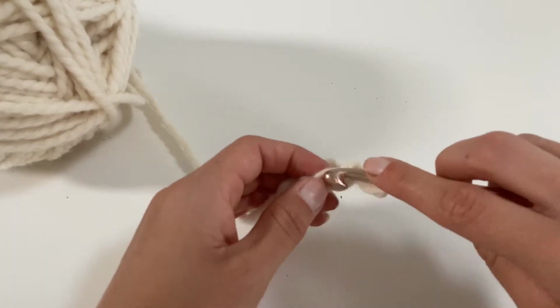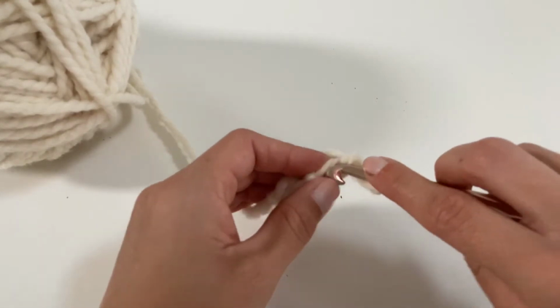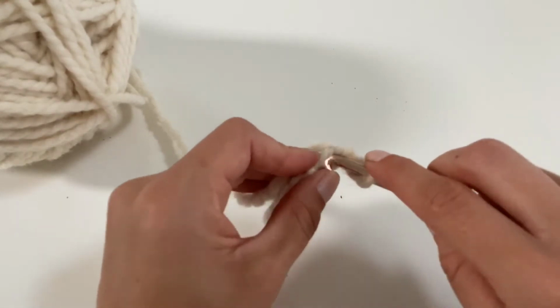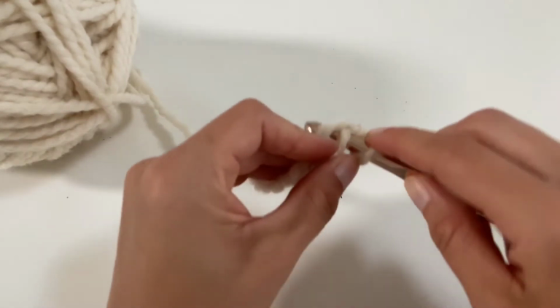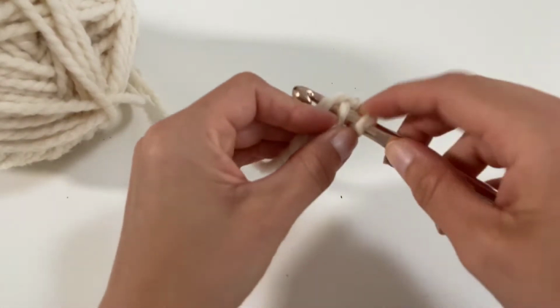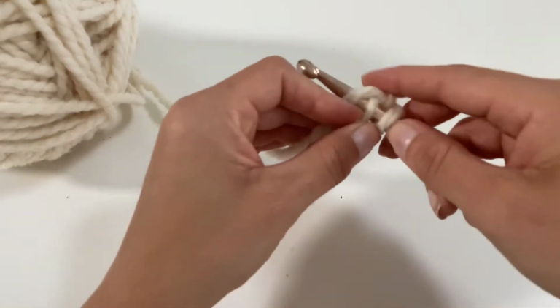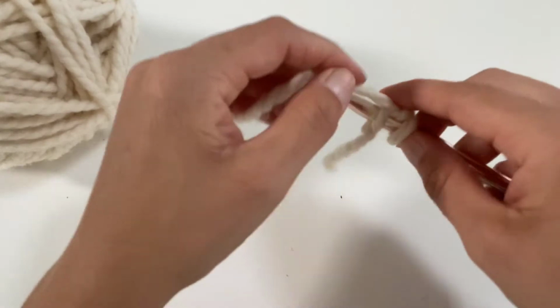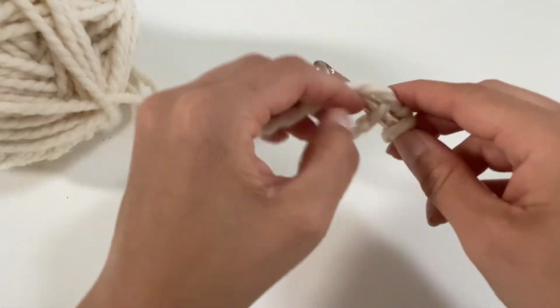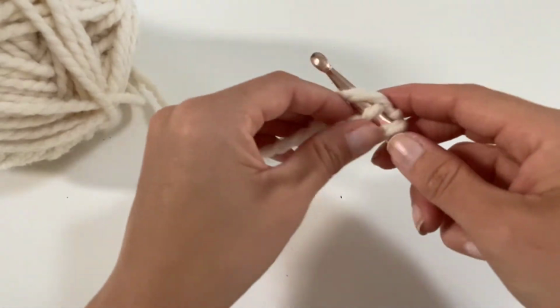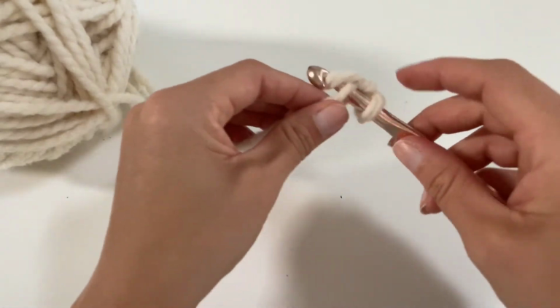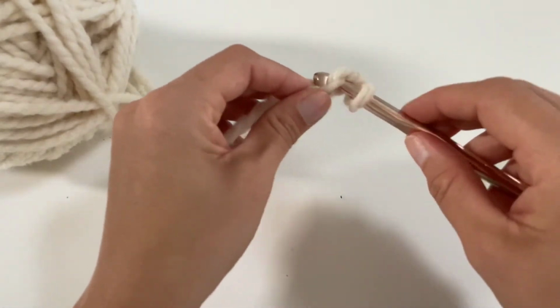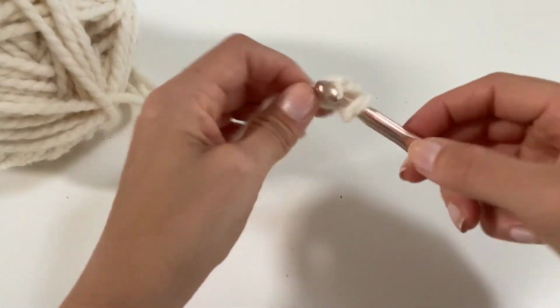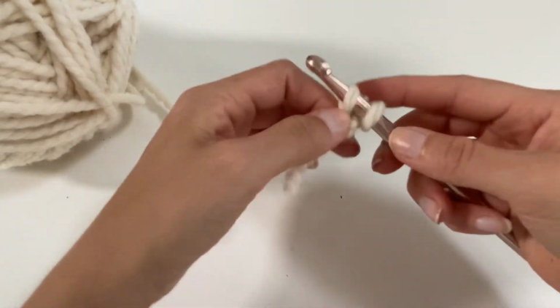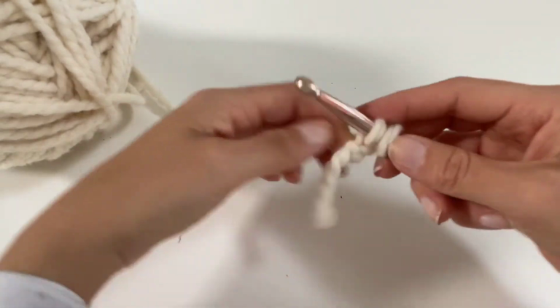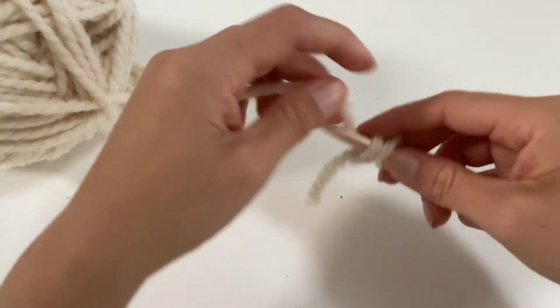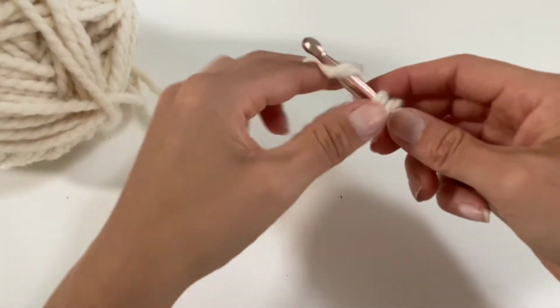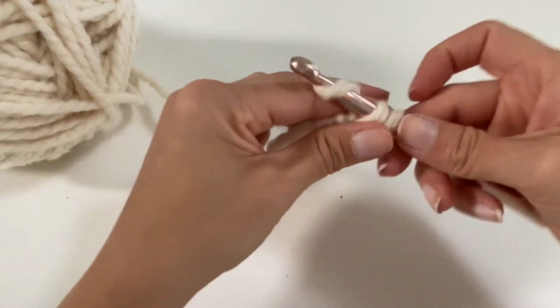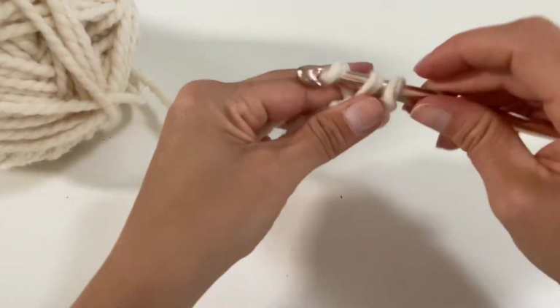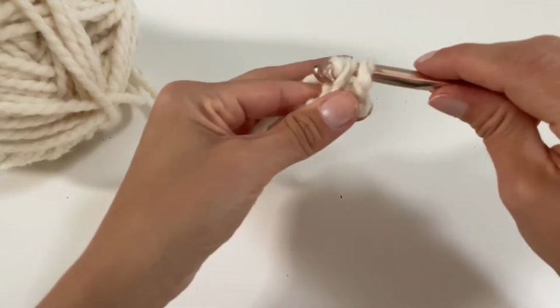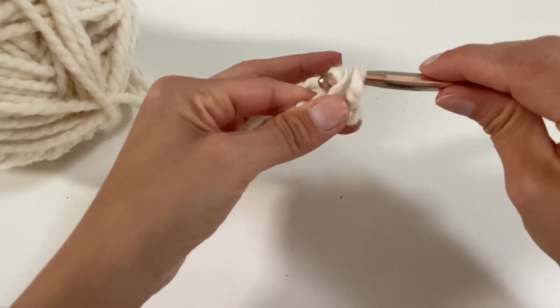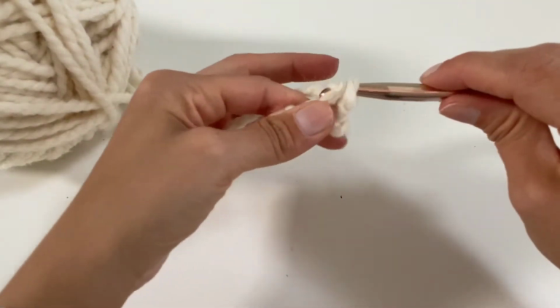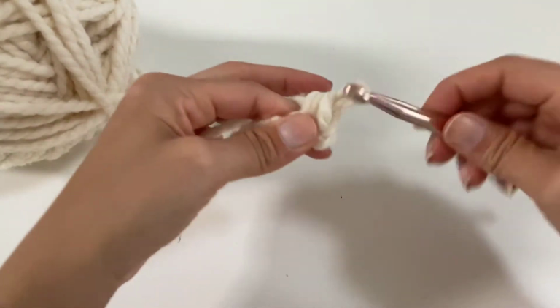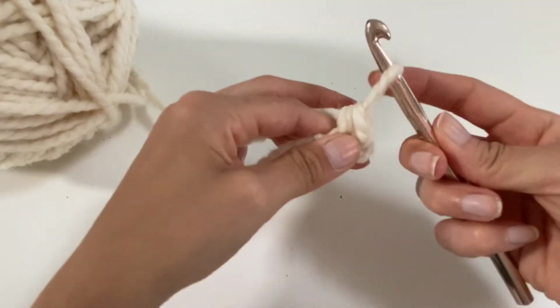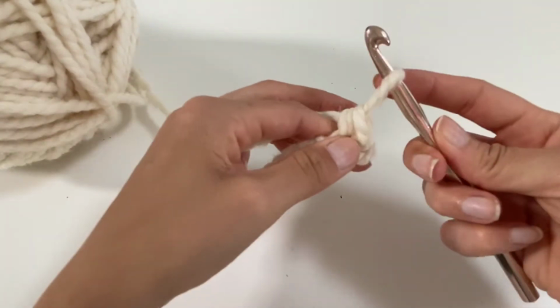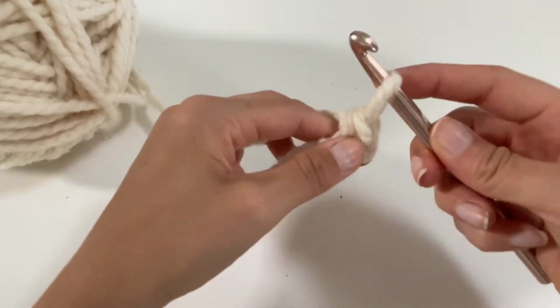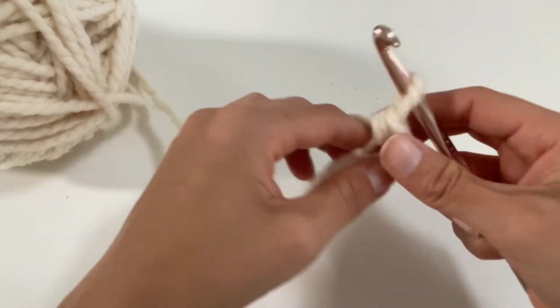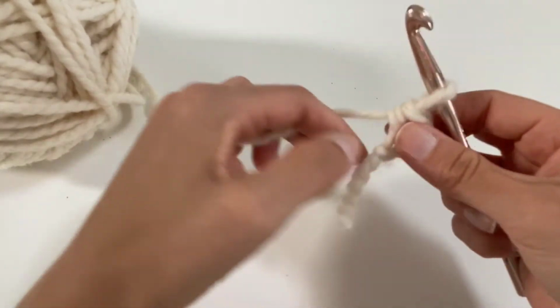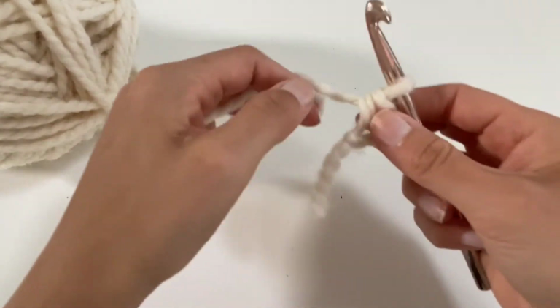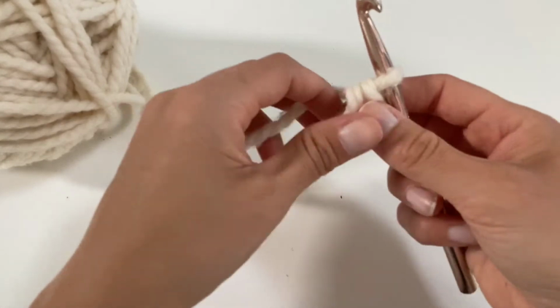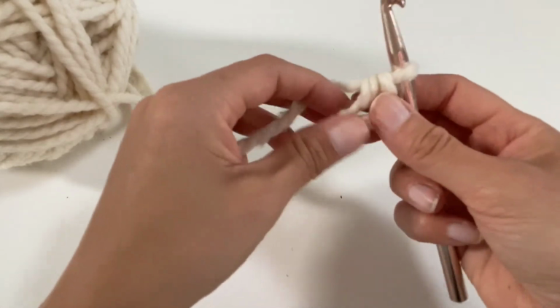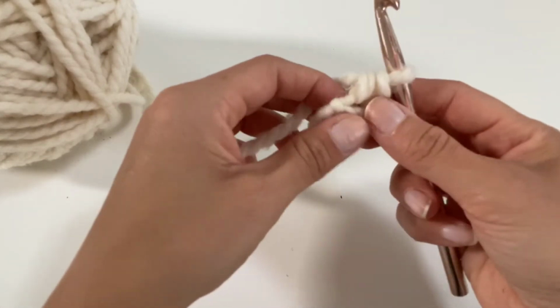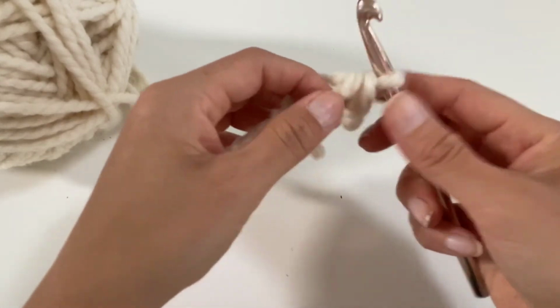So insert your hook, yarn over, pull through, yarn over, go through both. That was a single crochet. So let's do it six times.